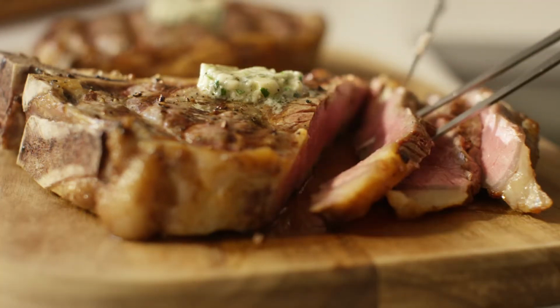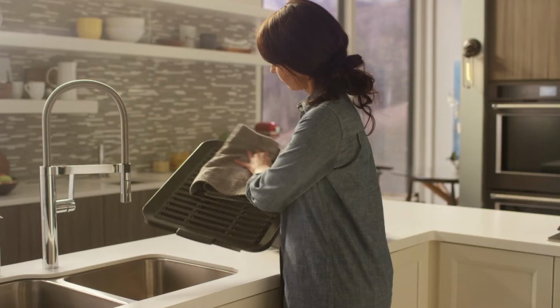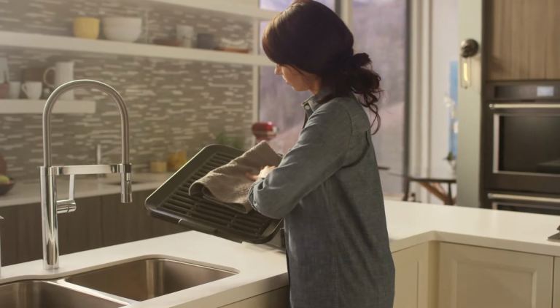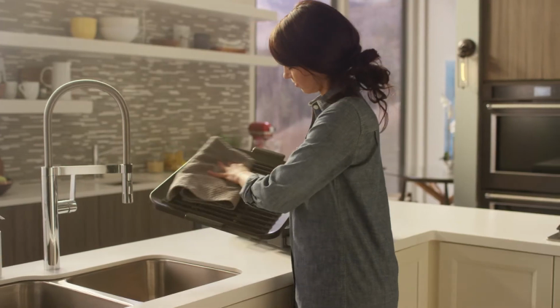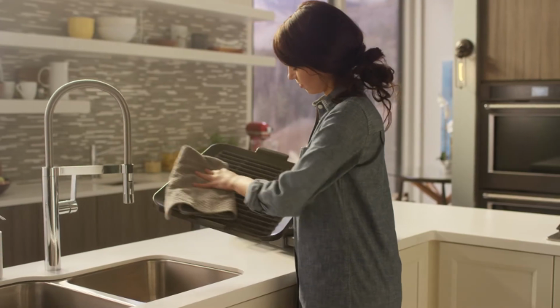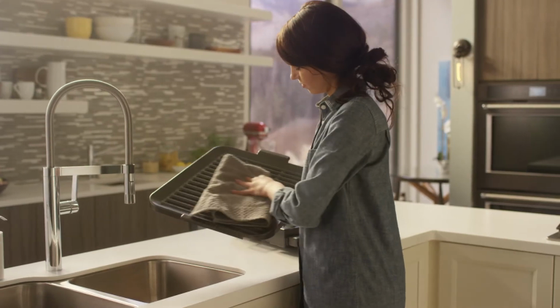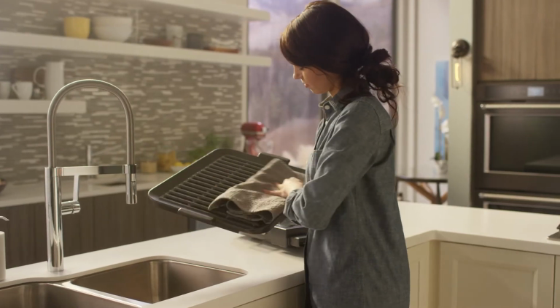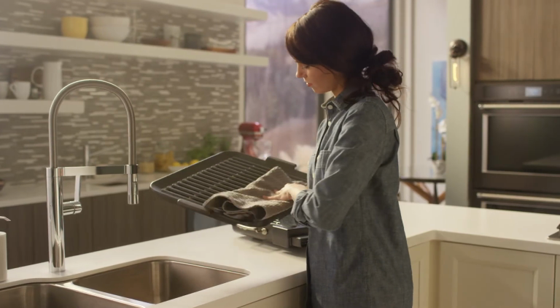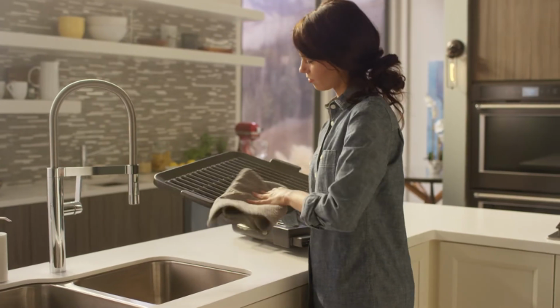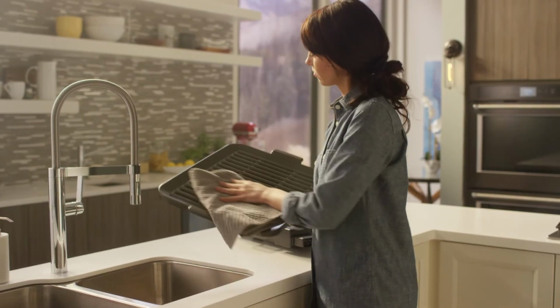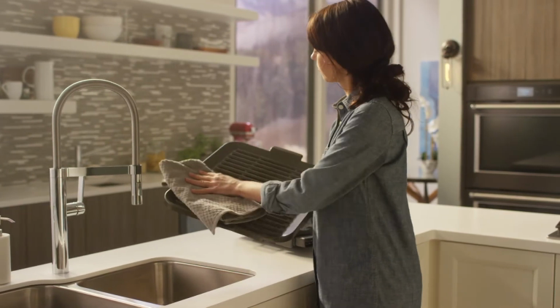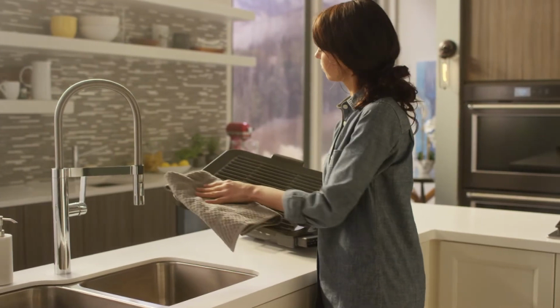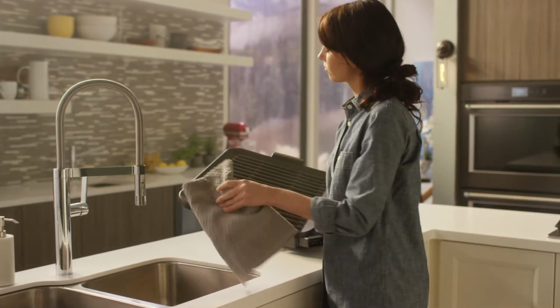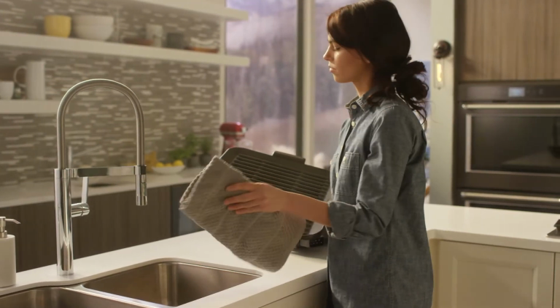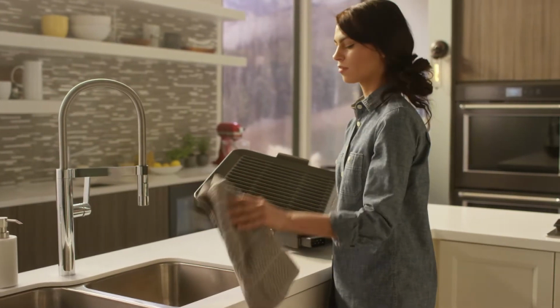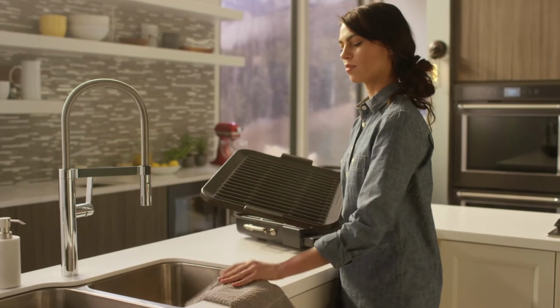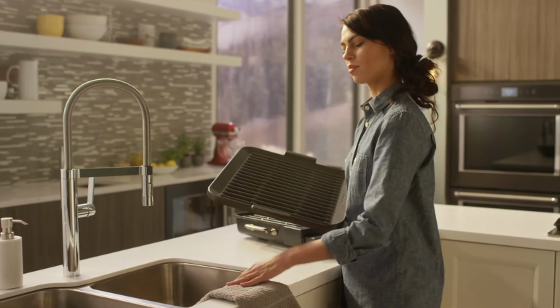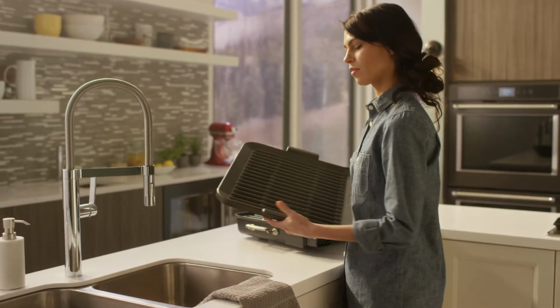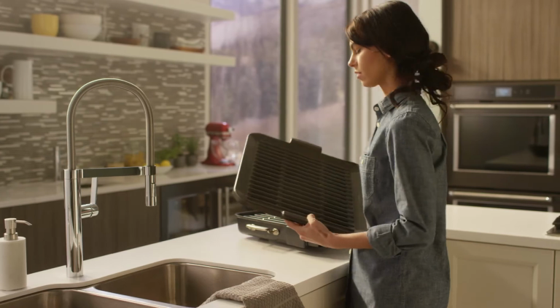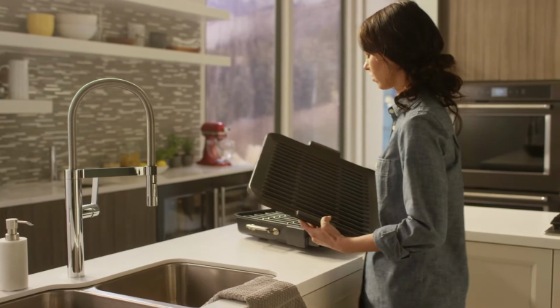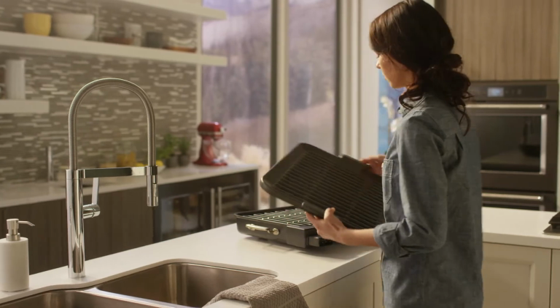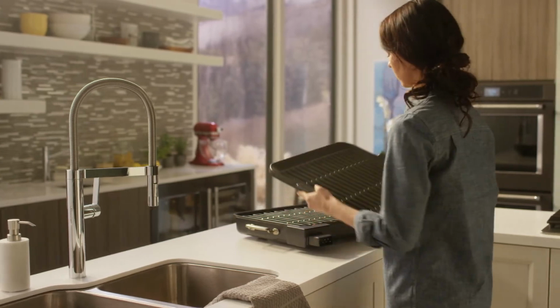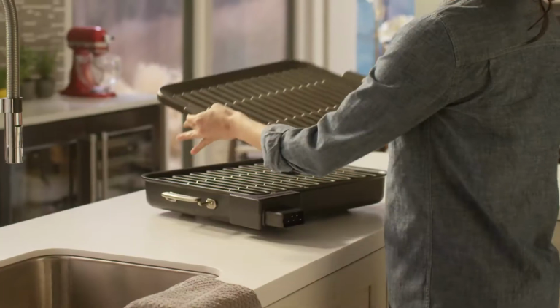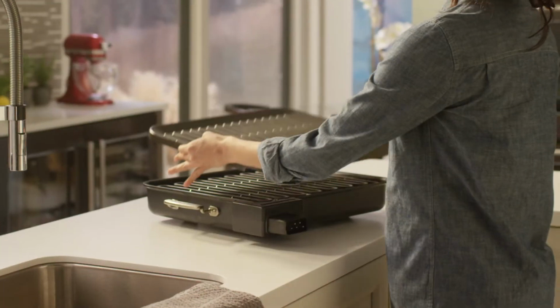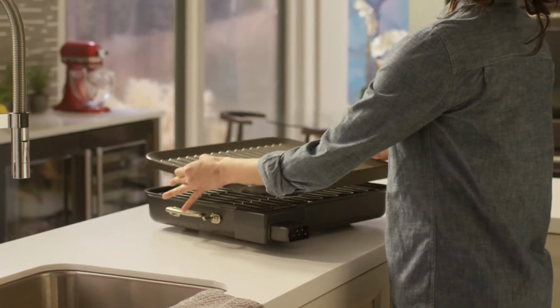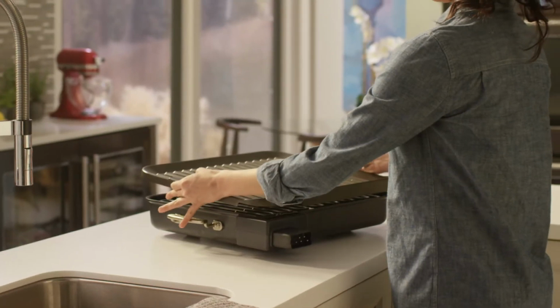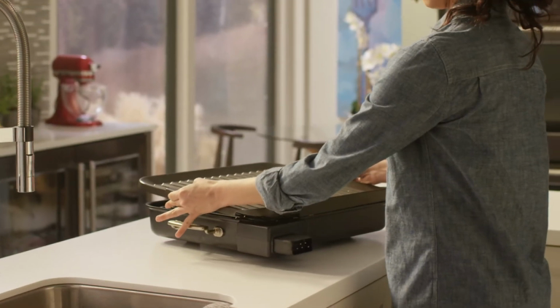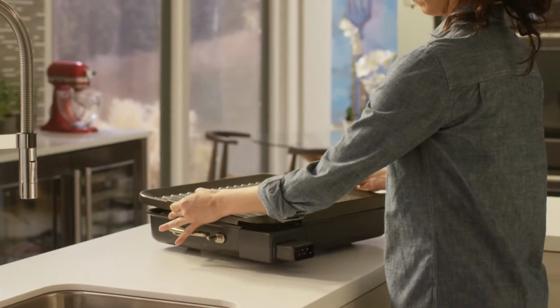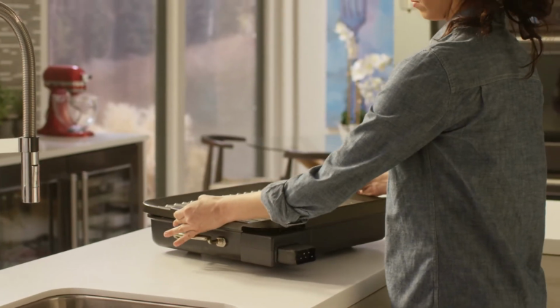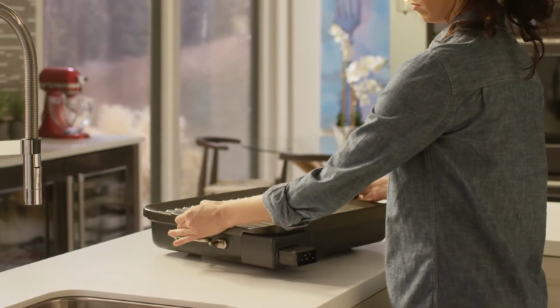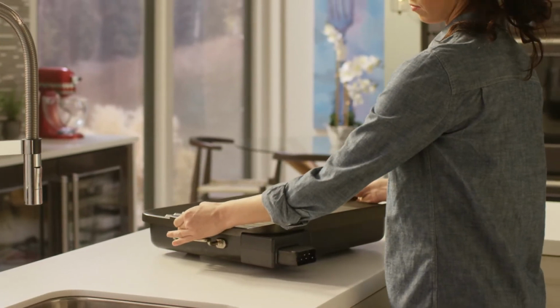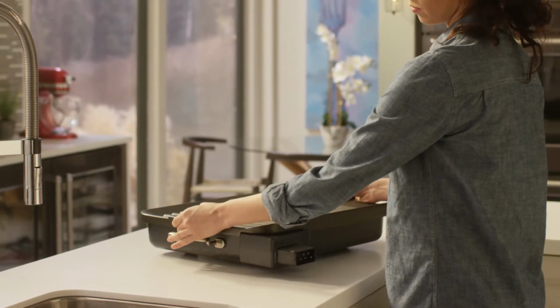Afterward, the grill cleans up with soap and water or the dishwasher, then stores with ease.